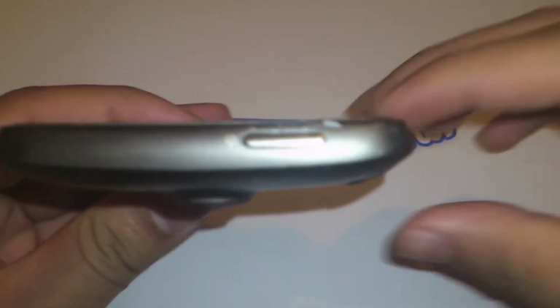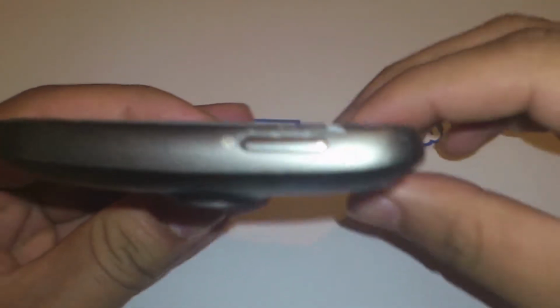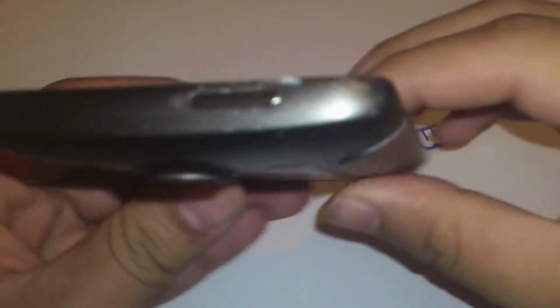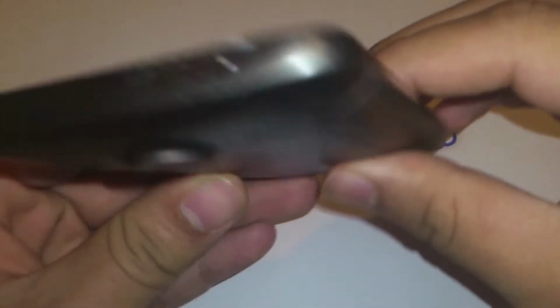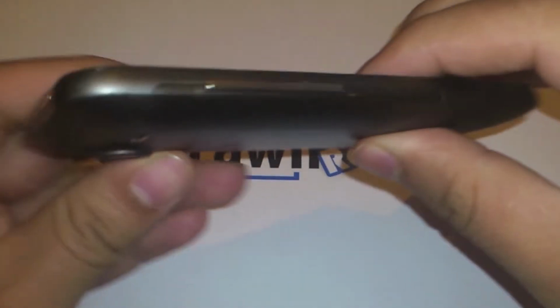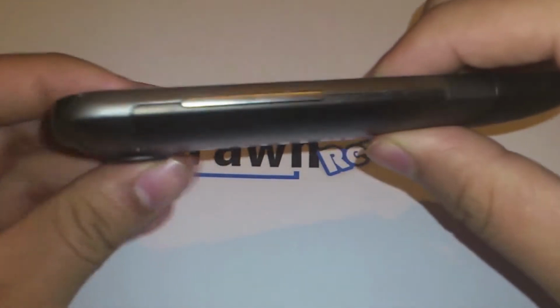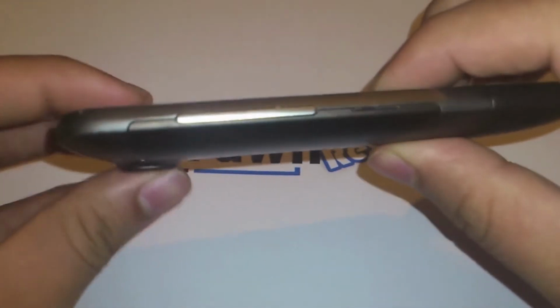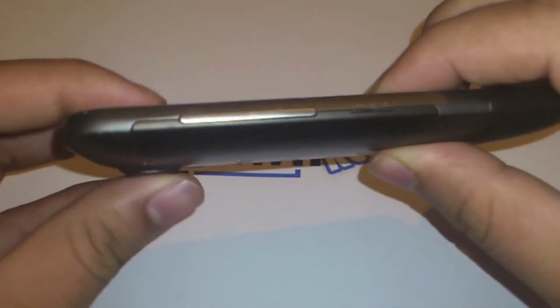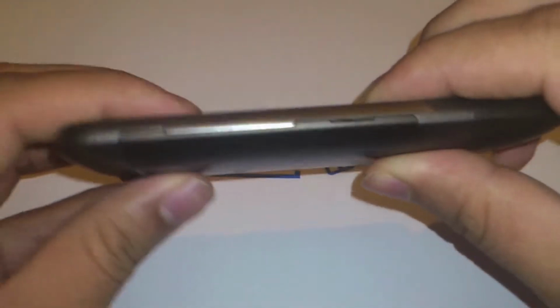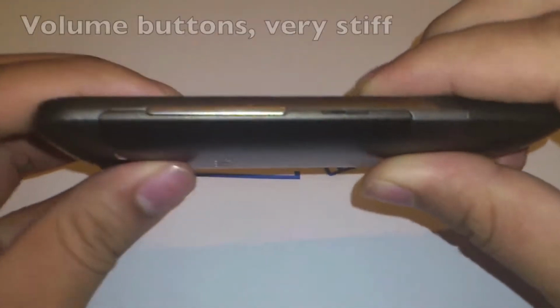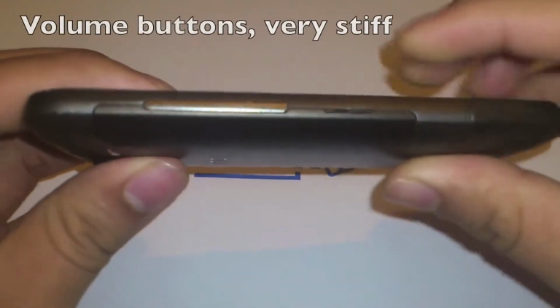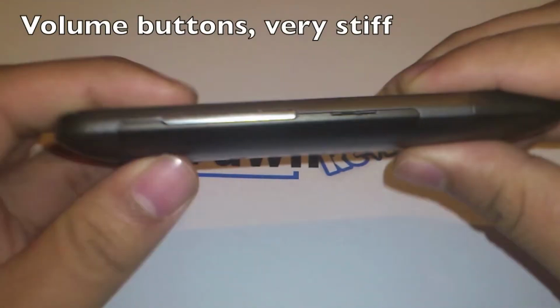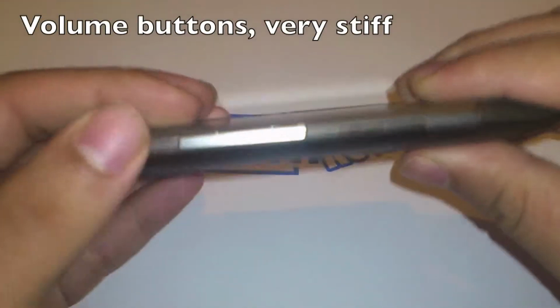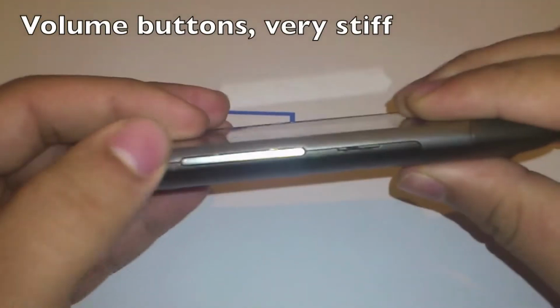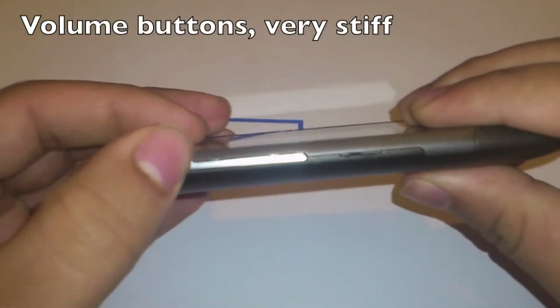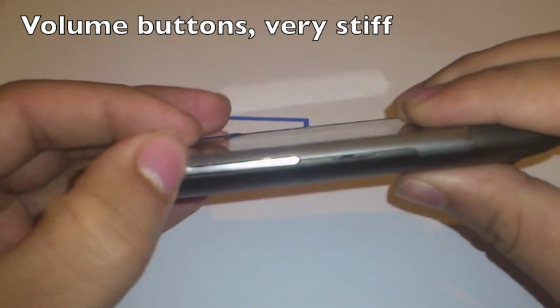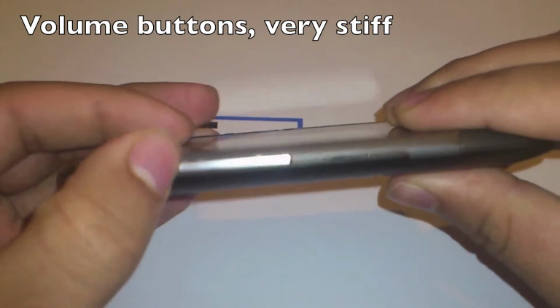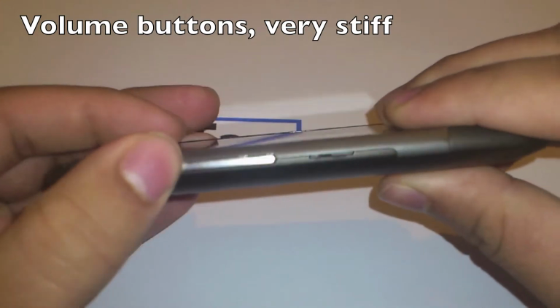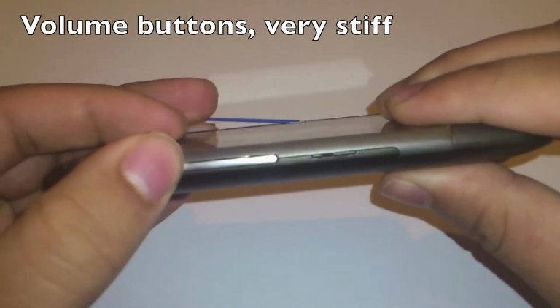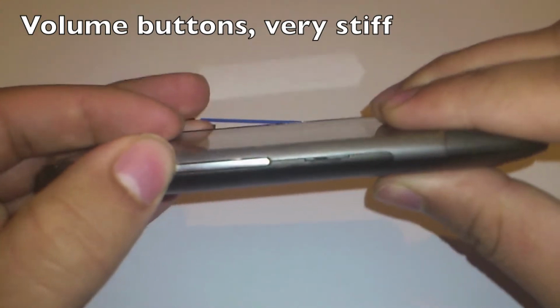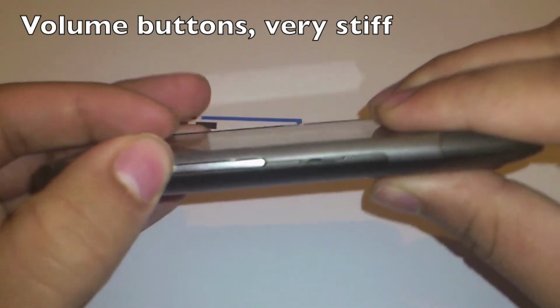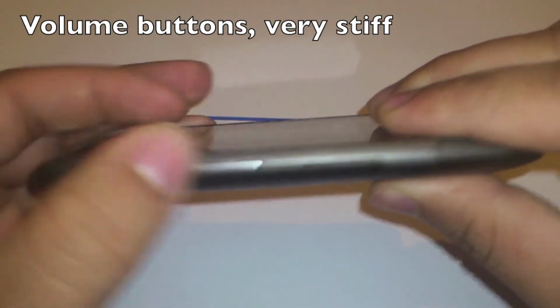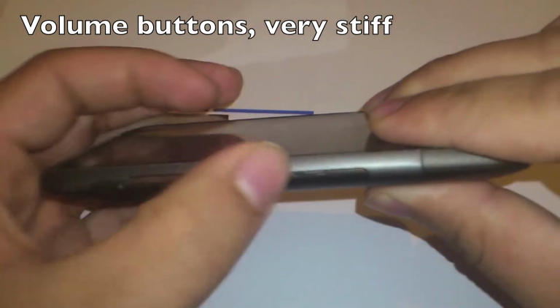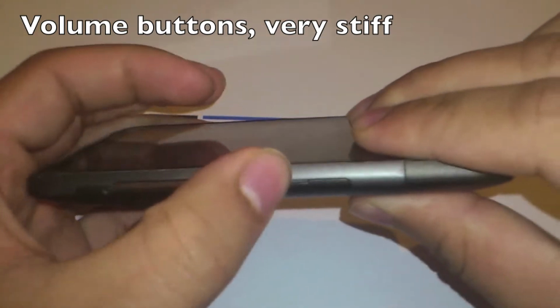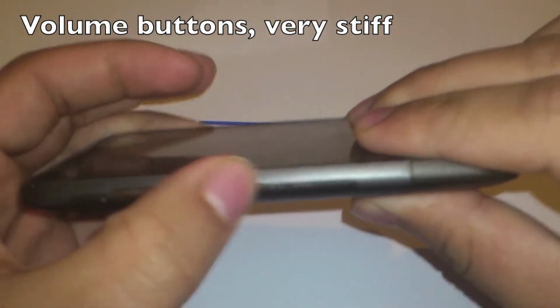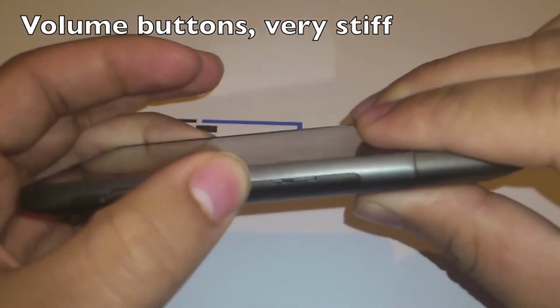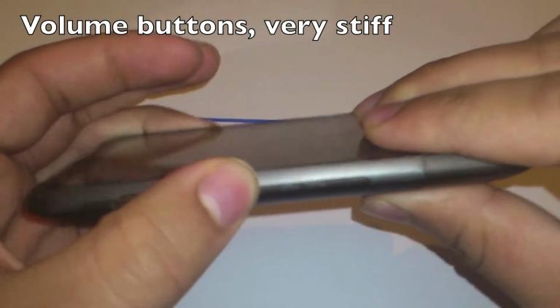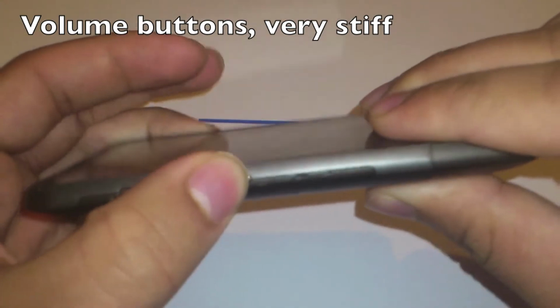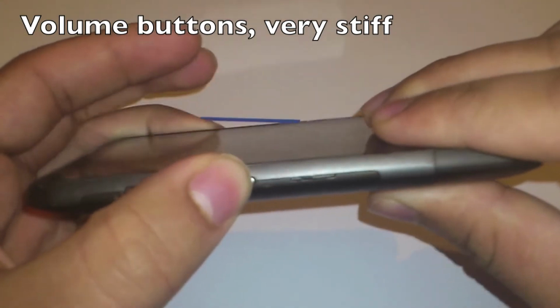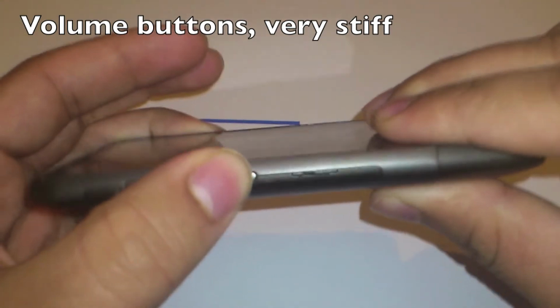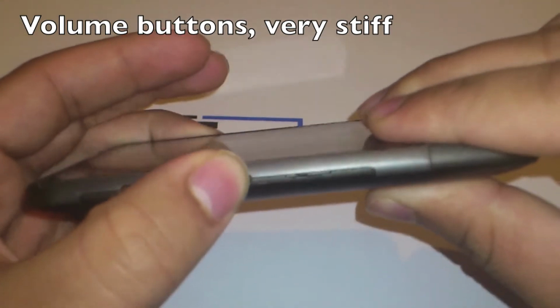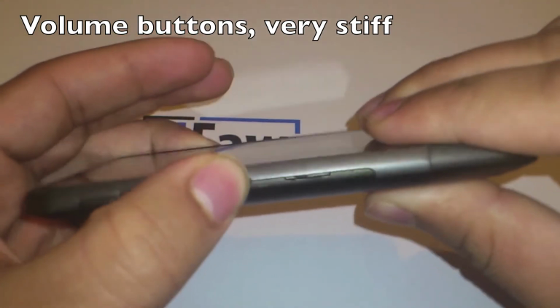The volume buttons are not hard to reach, but they are very stiff and it becomes a nuisance.